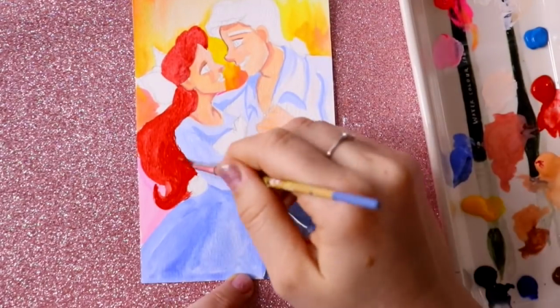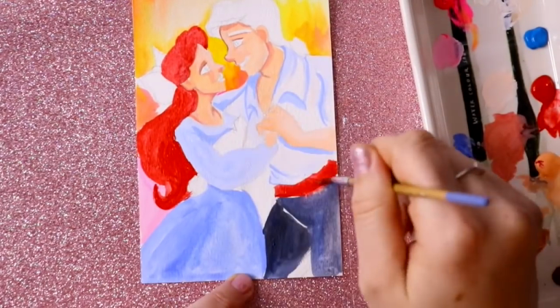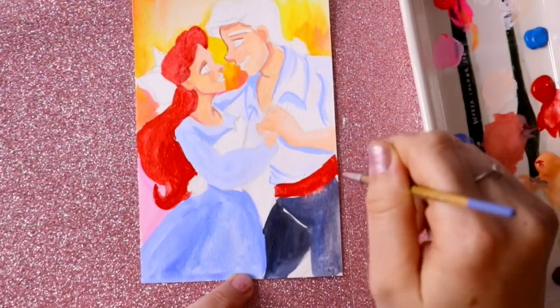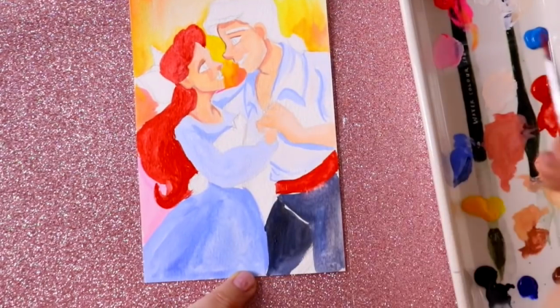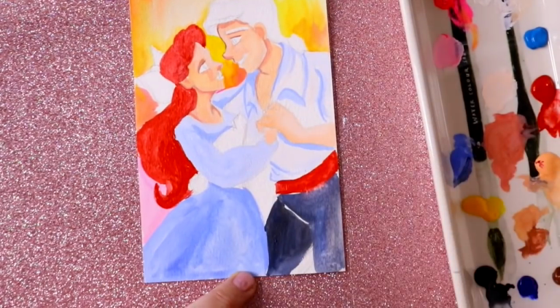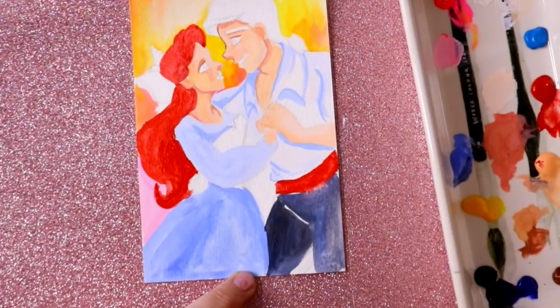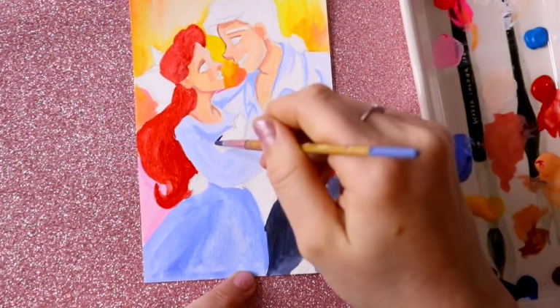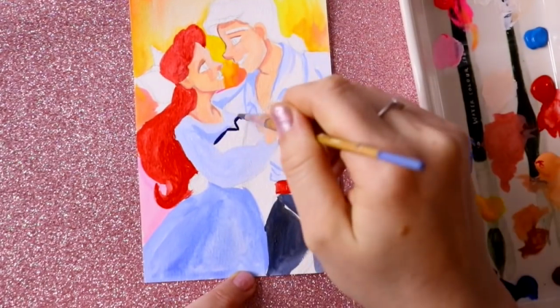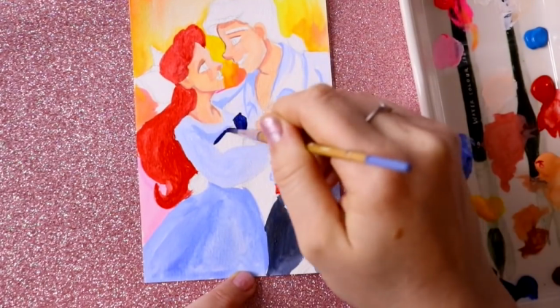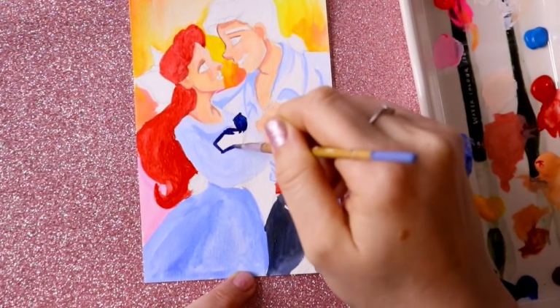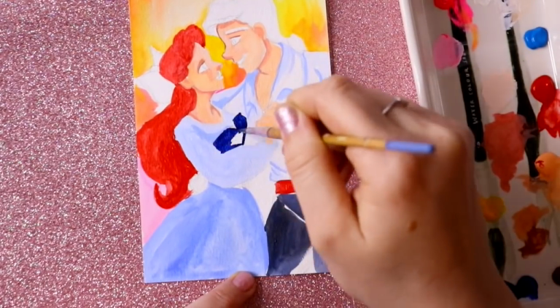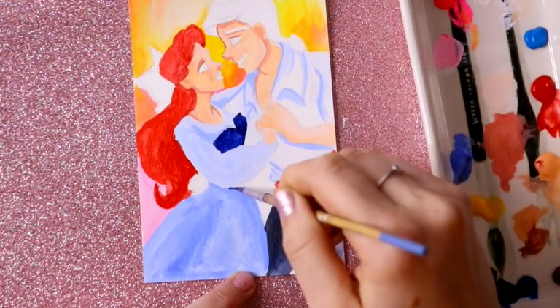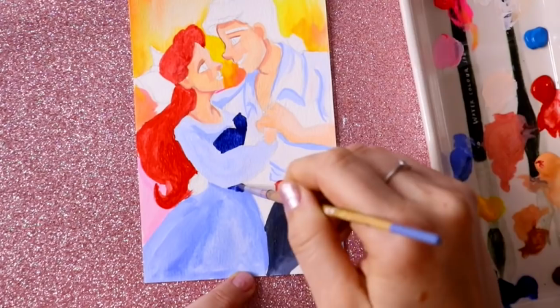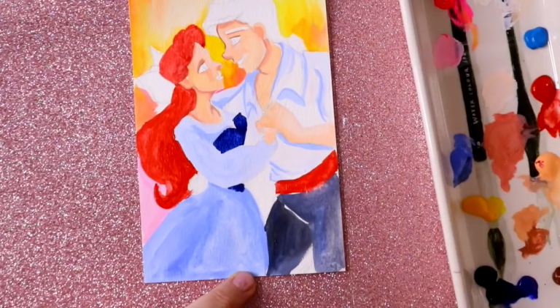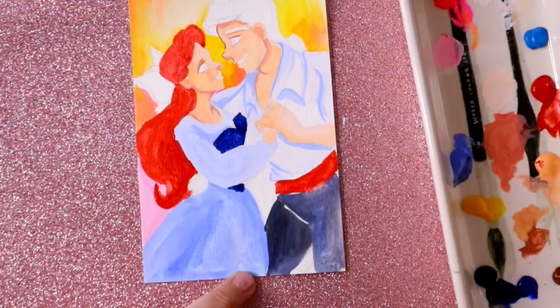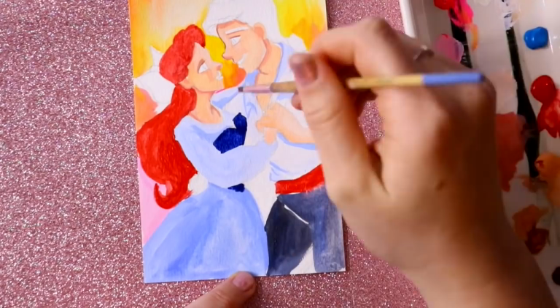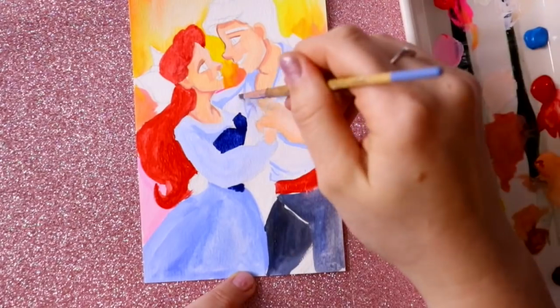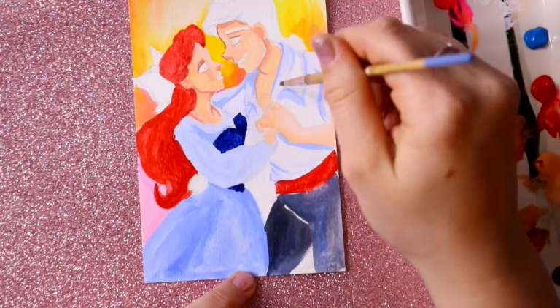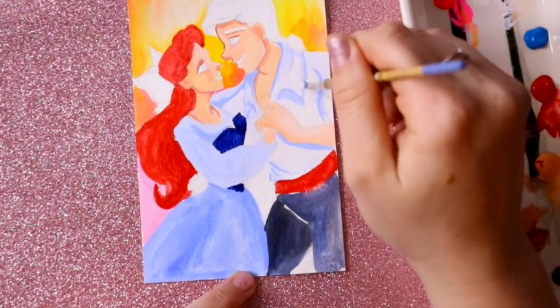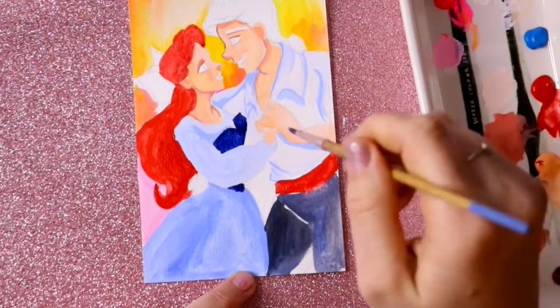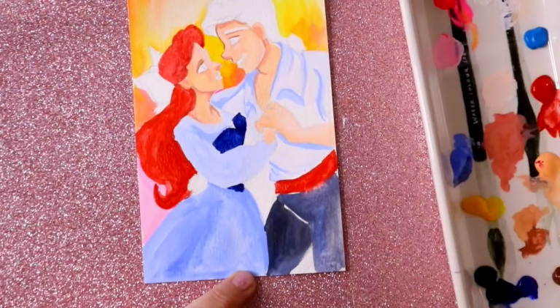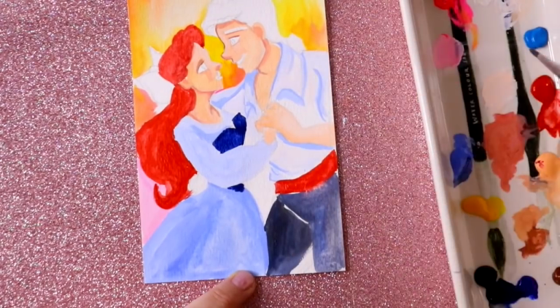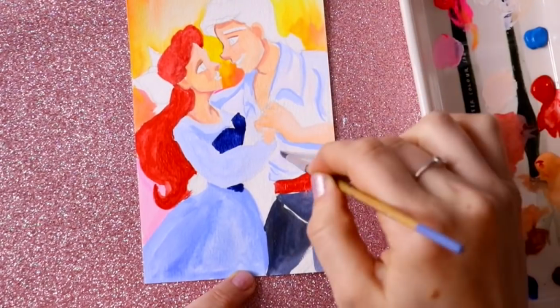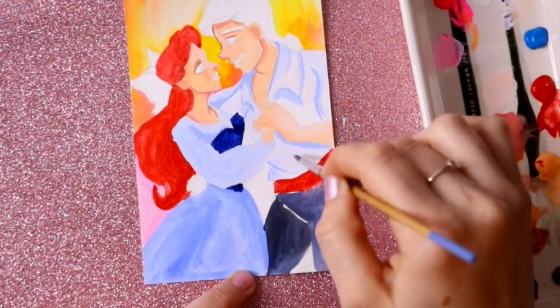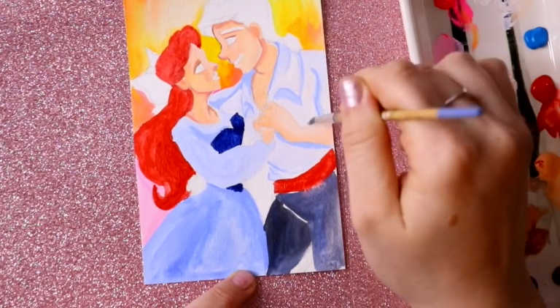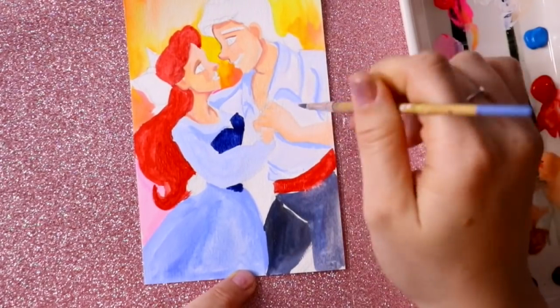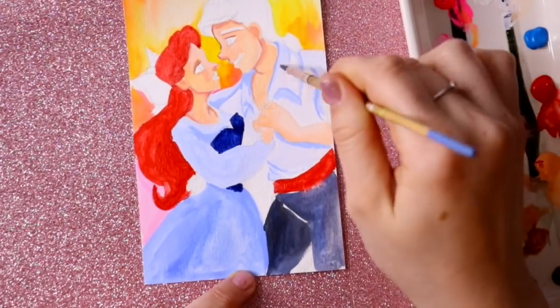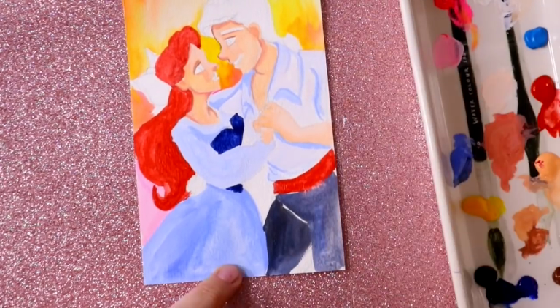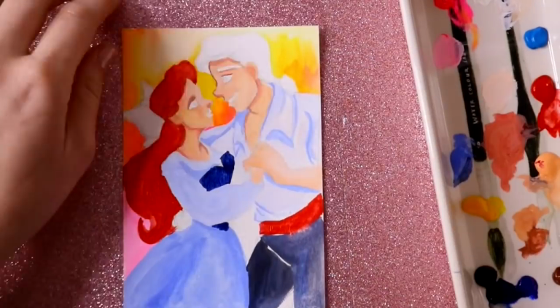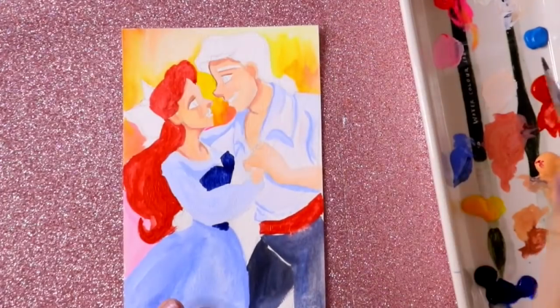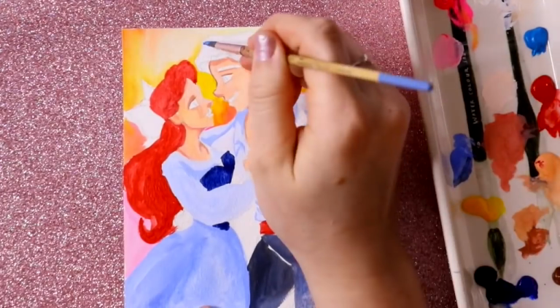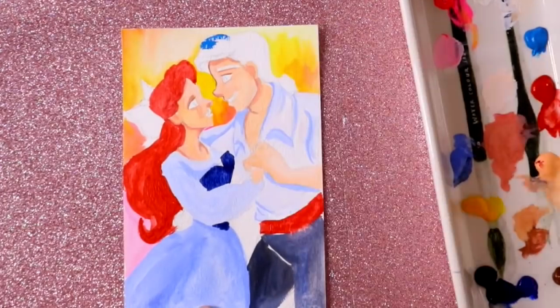I really like that there are just different types of layers that I can add with gouache.